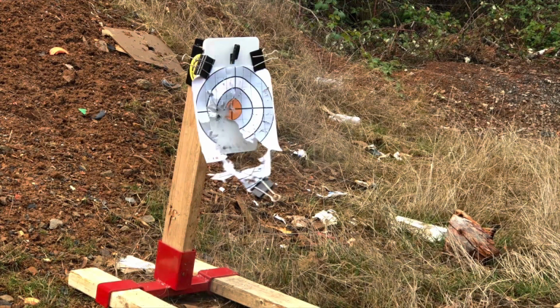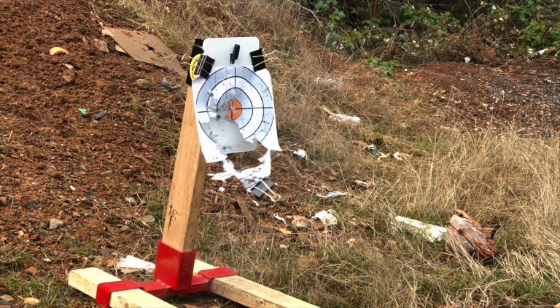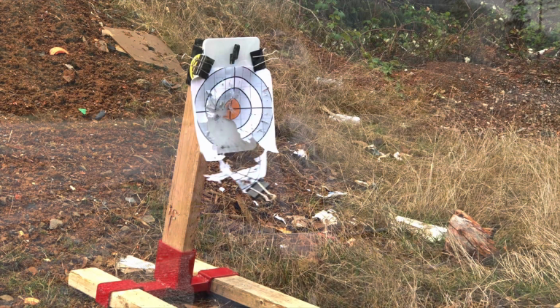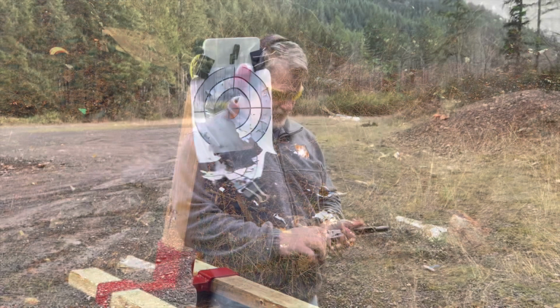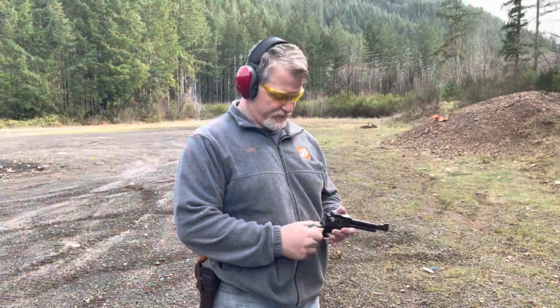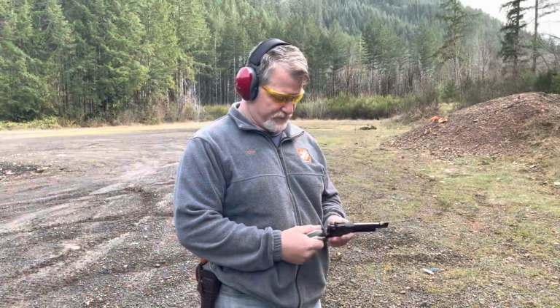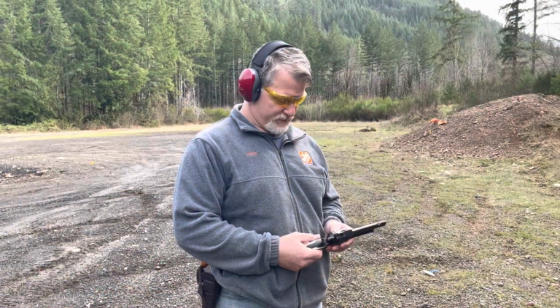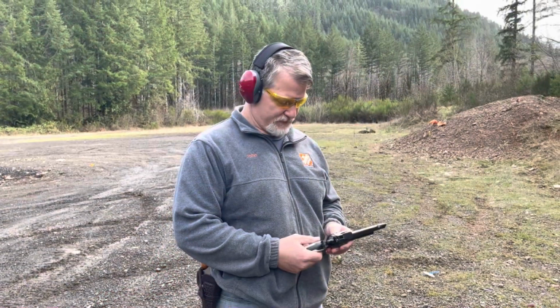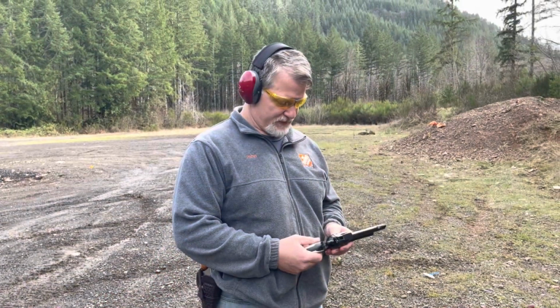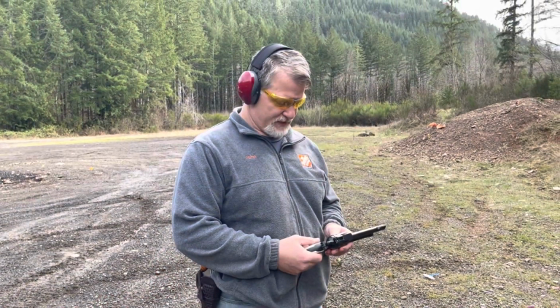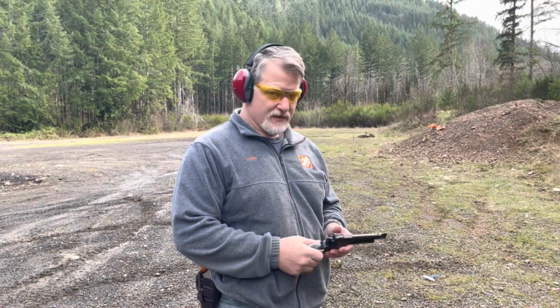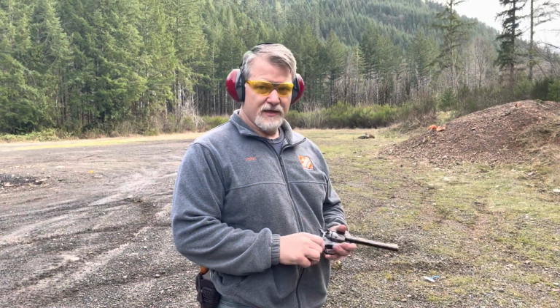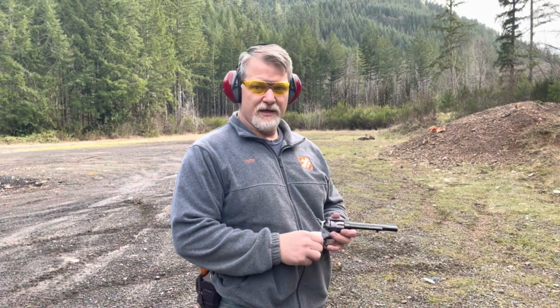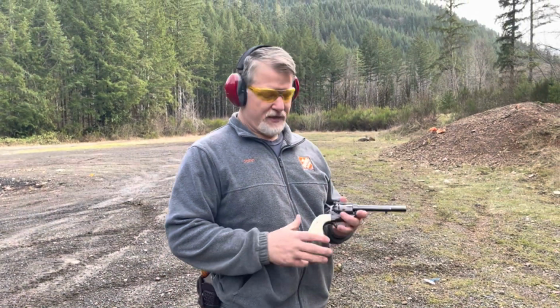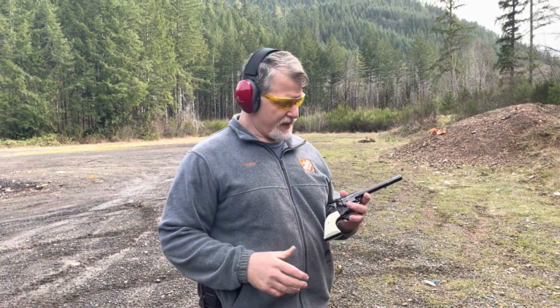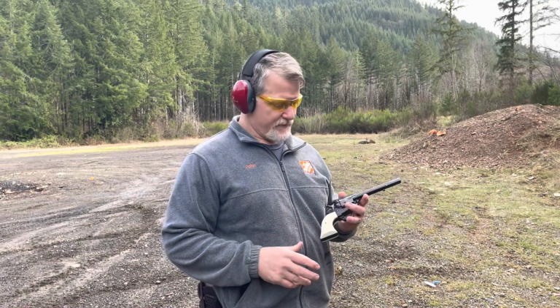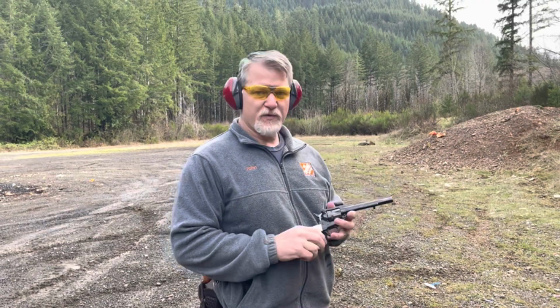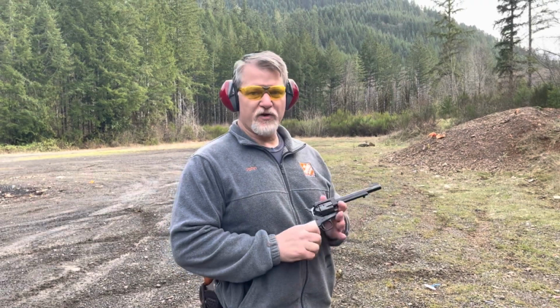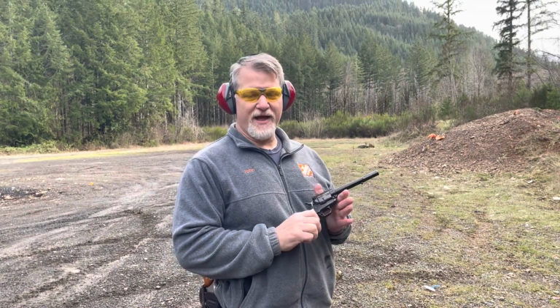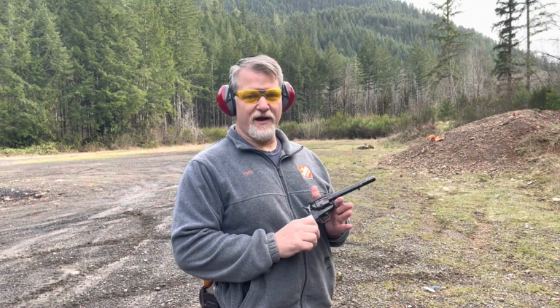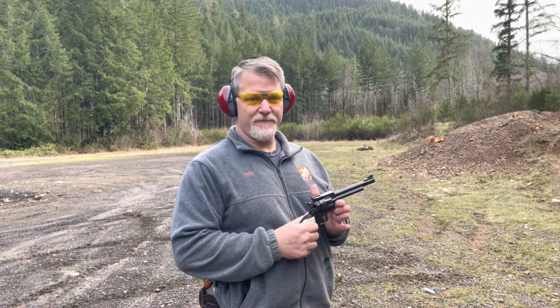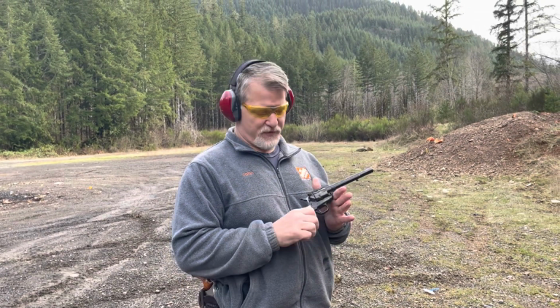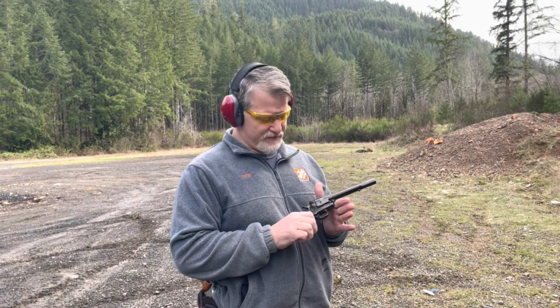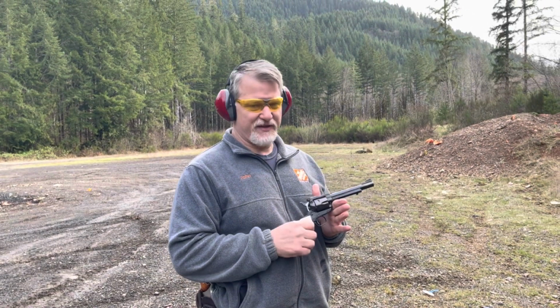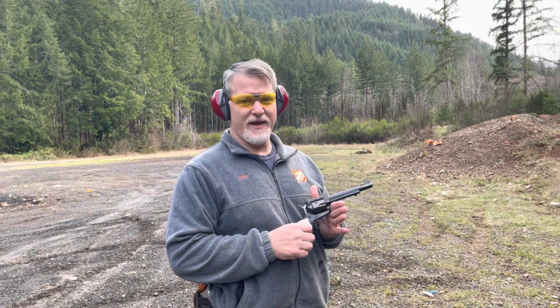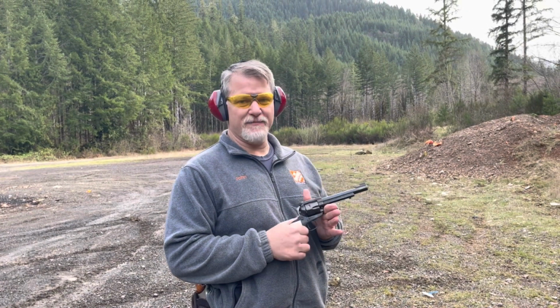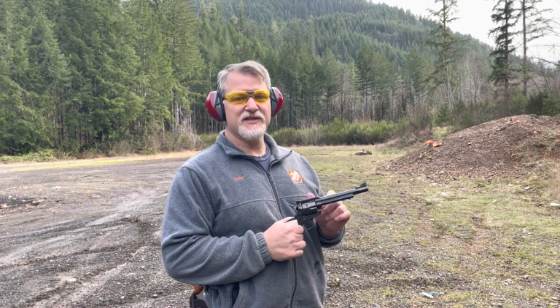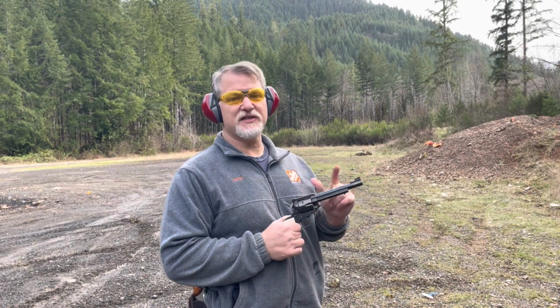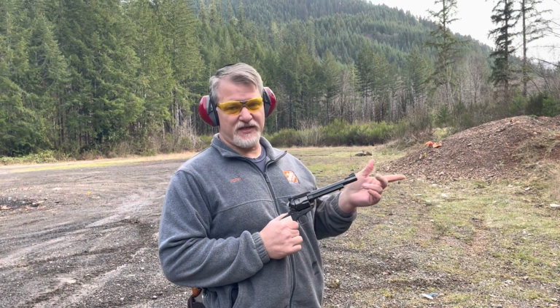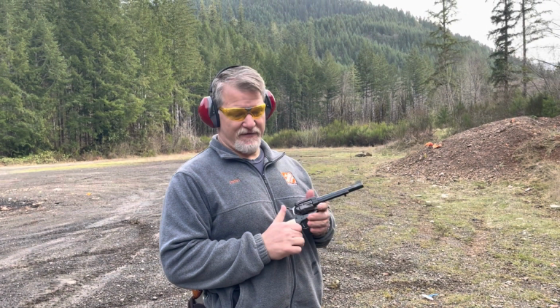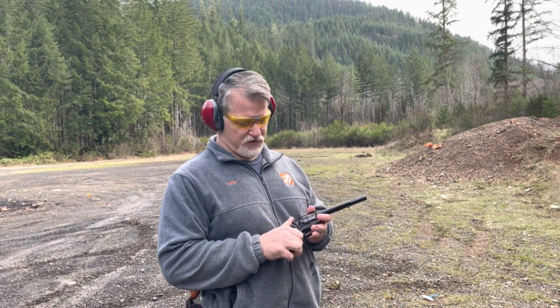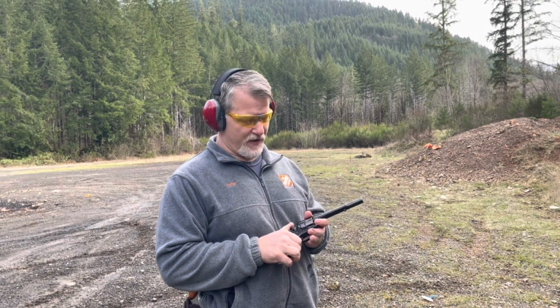Got a Ruger Blackhawk, .357 Magnum, 6½-inch barrel.